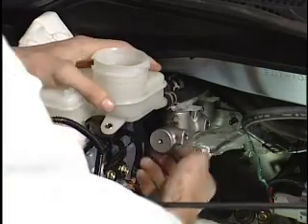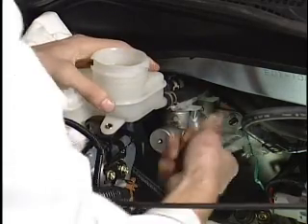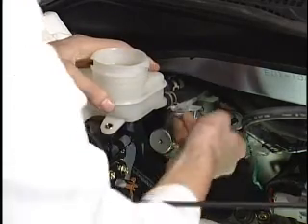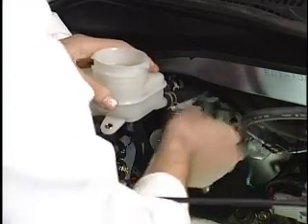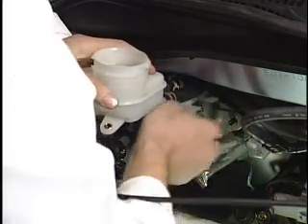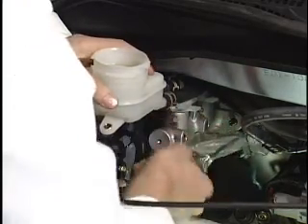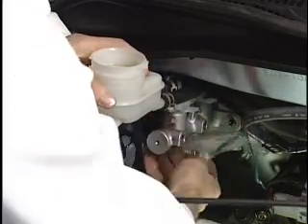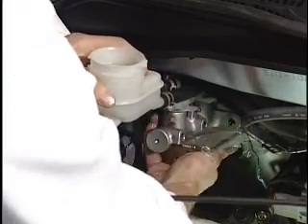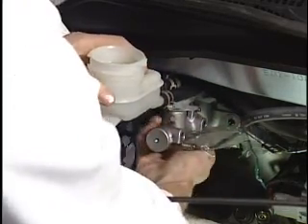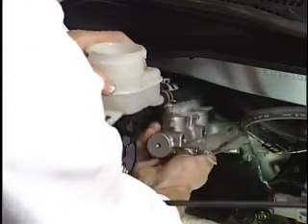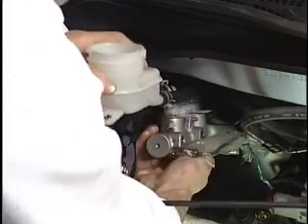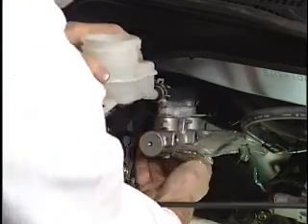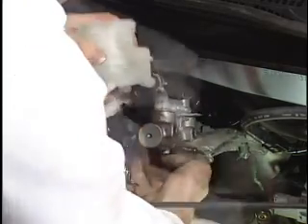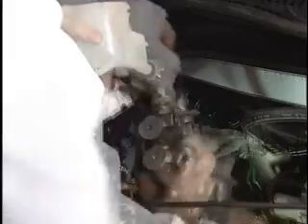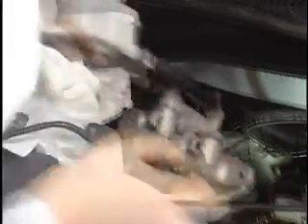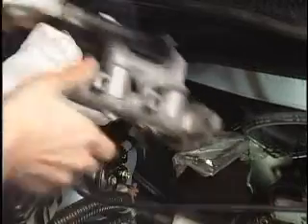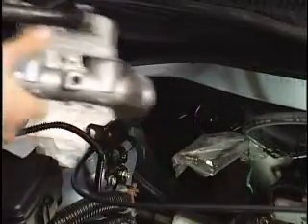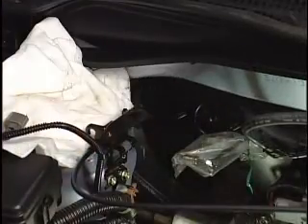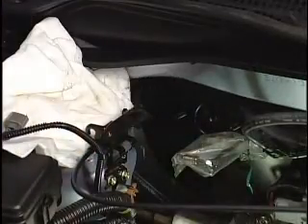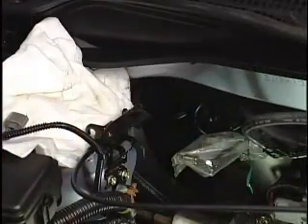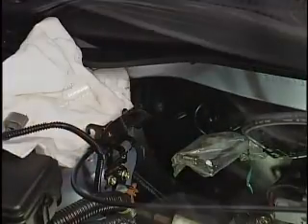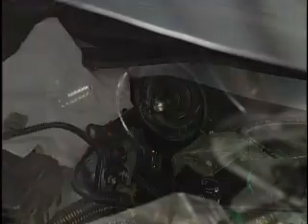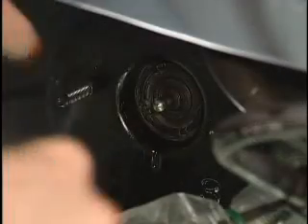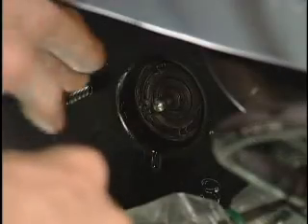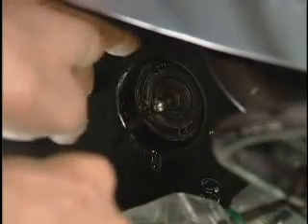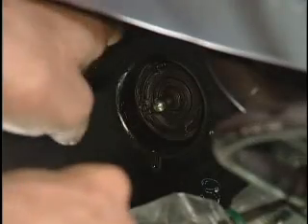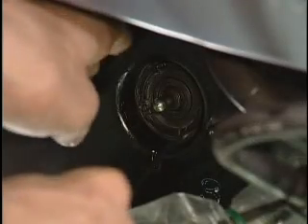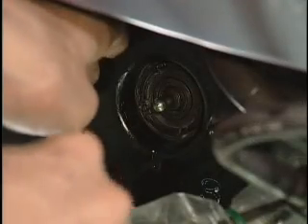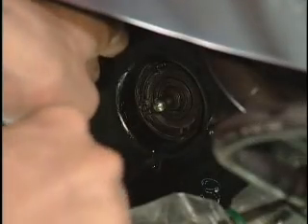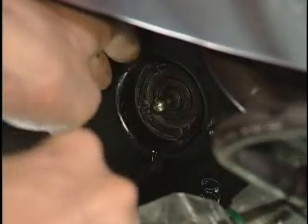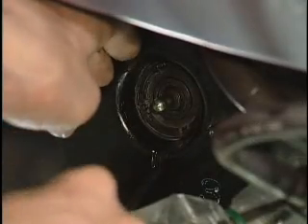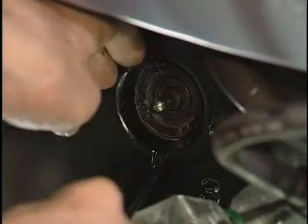Be careful not to spill the brake fluid. Remove the rod seal.